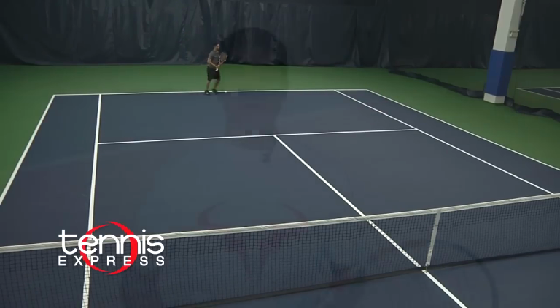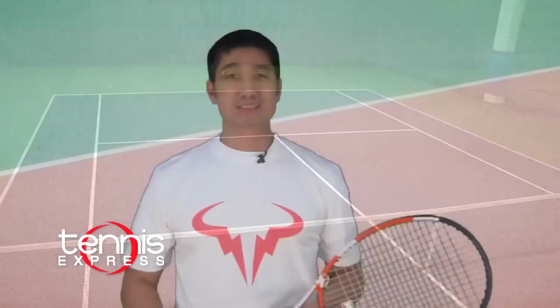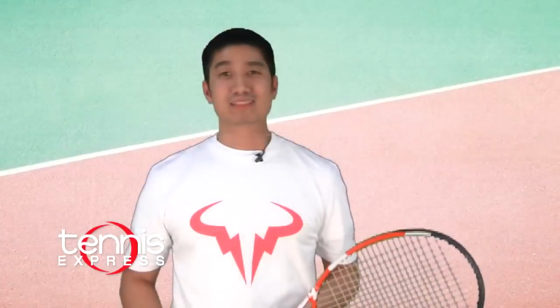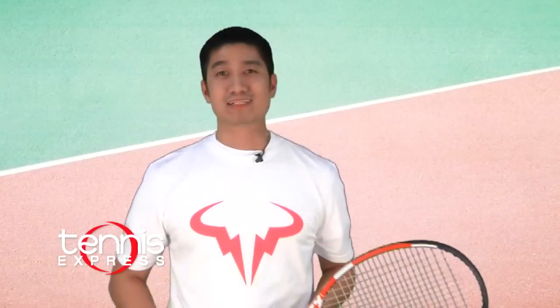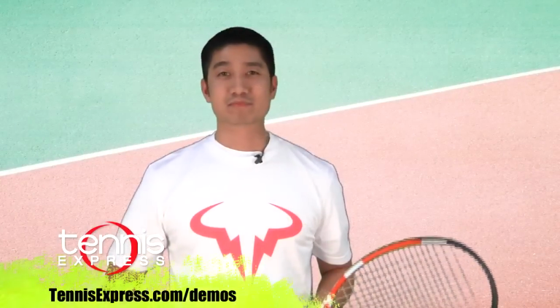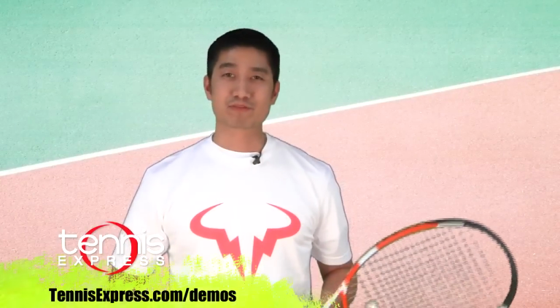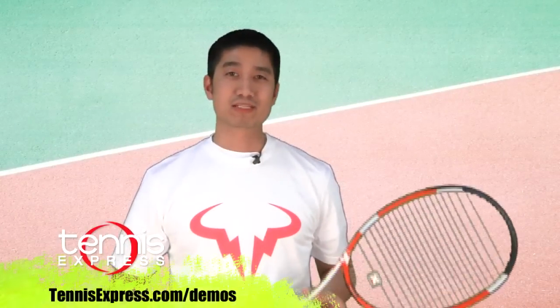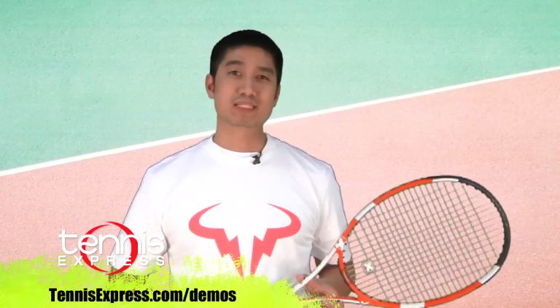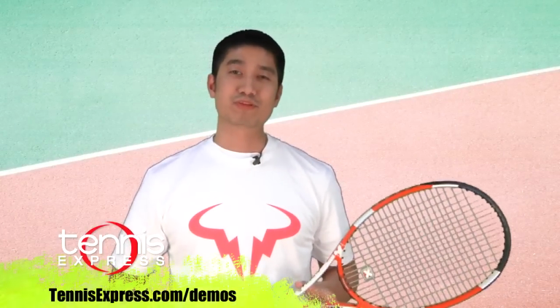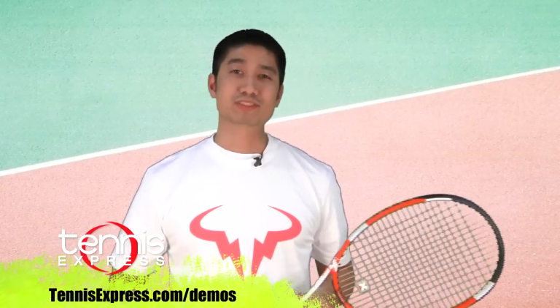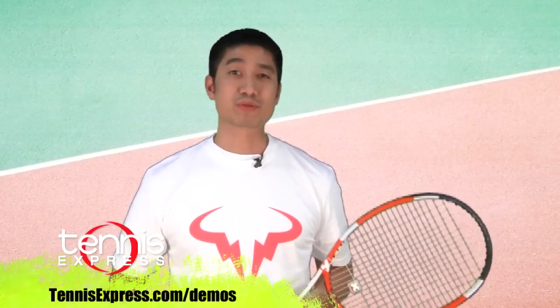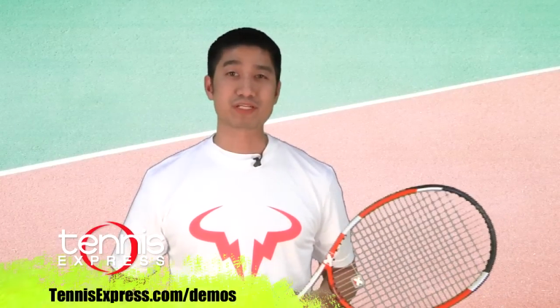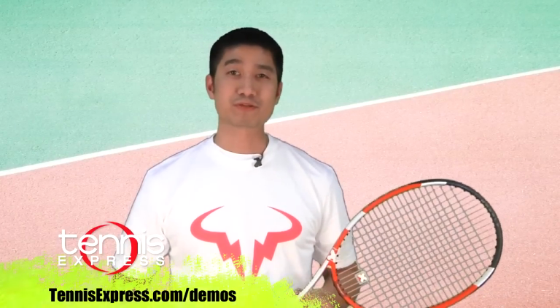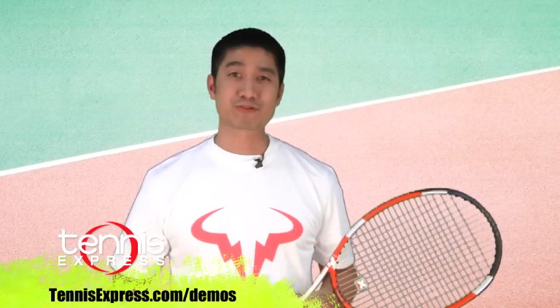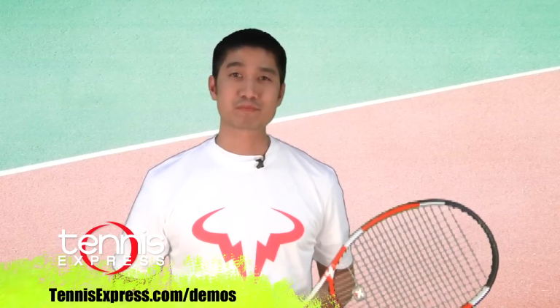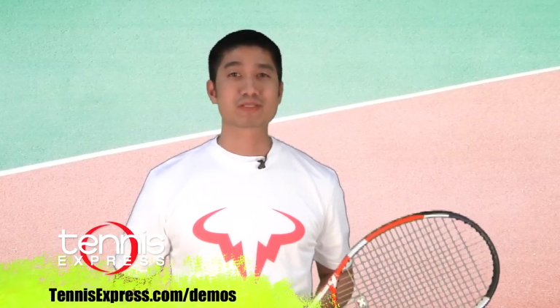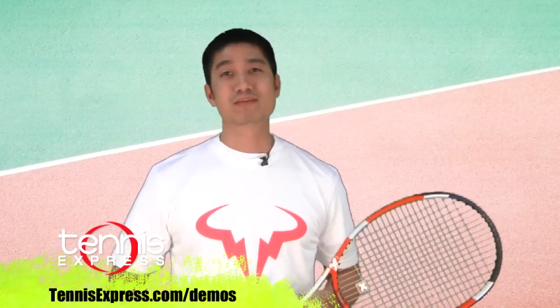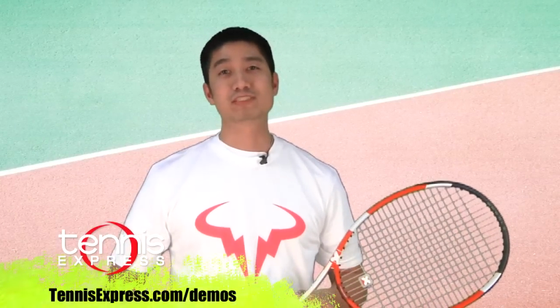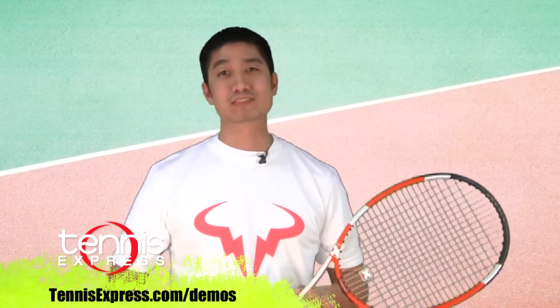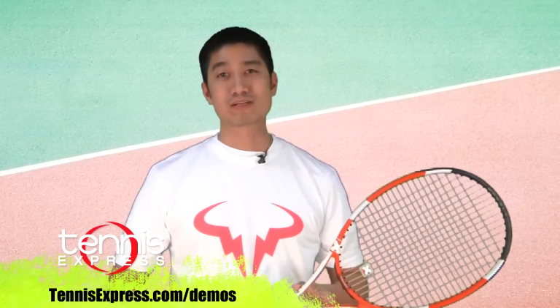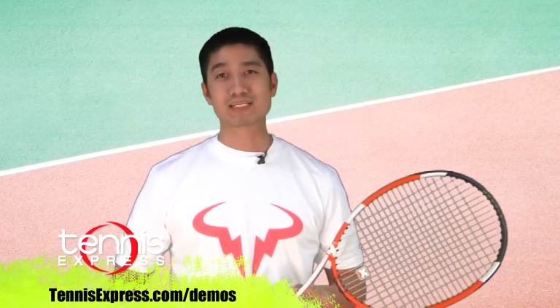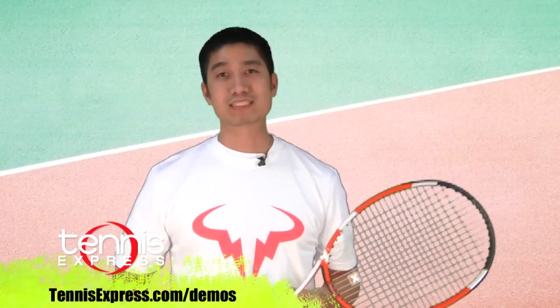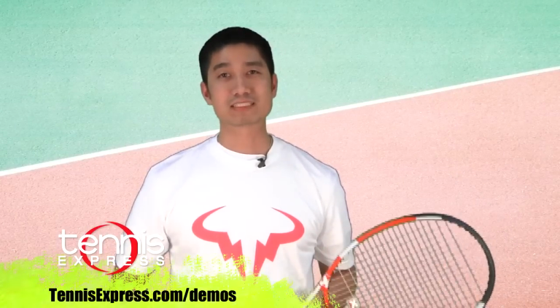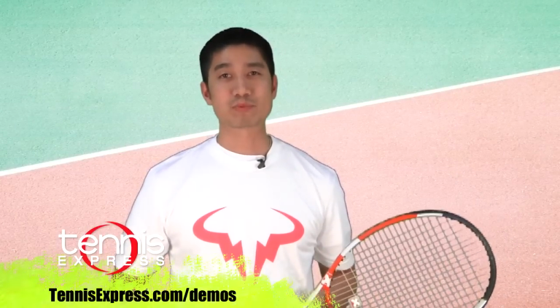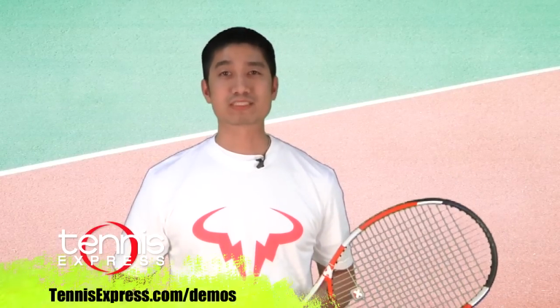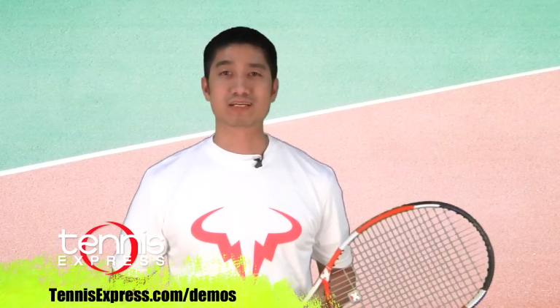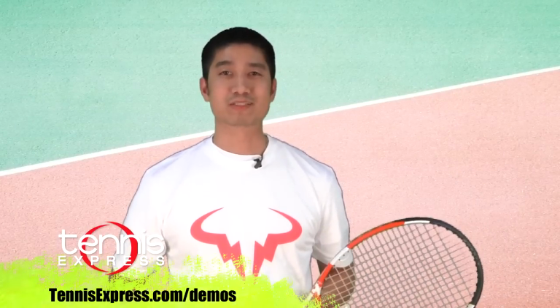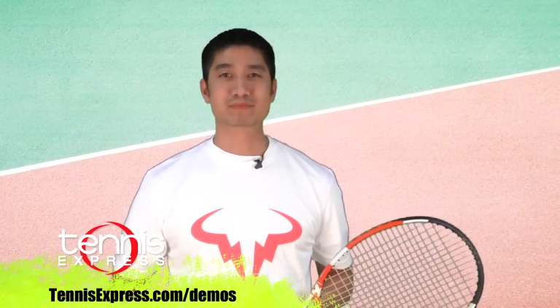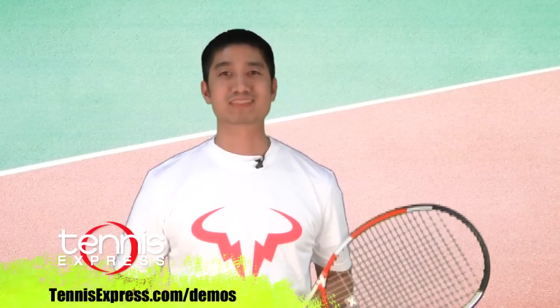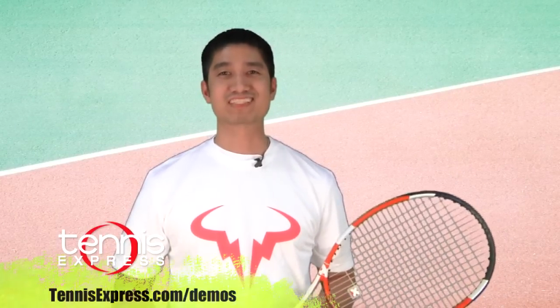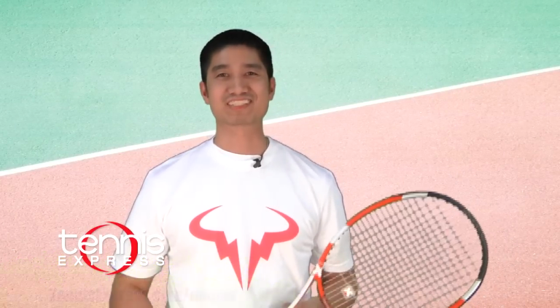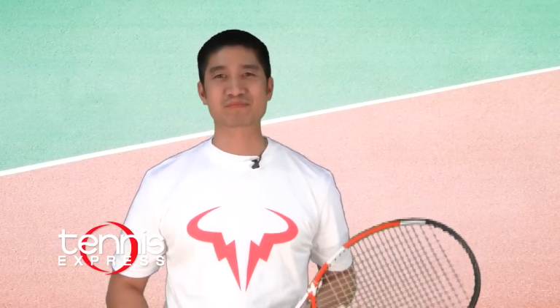Well, that's it, guys. If you'd like to demo this or any other frame, visit us online at tennisexpress.com. See you next time.